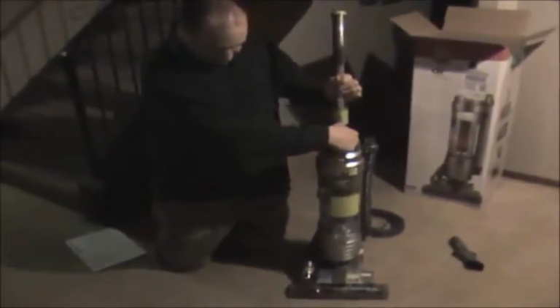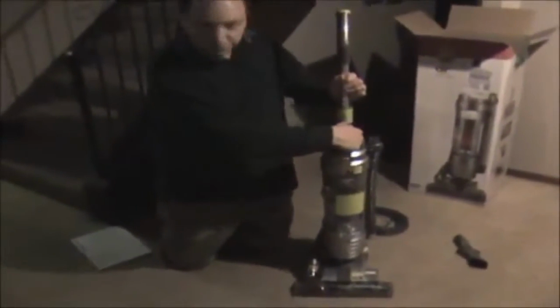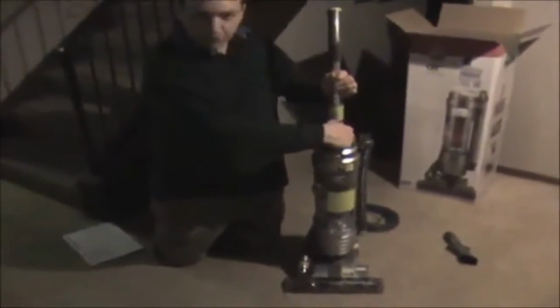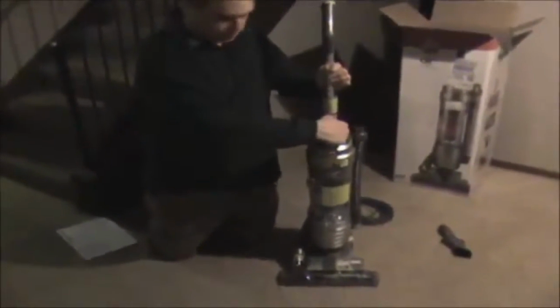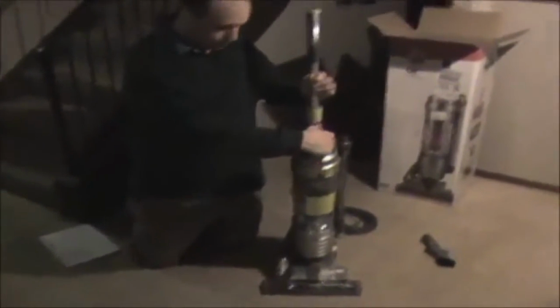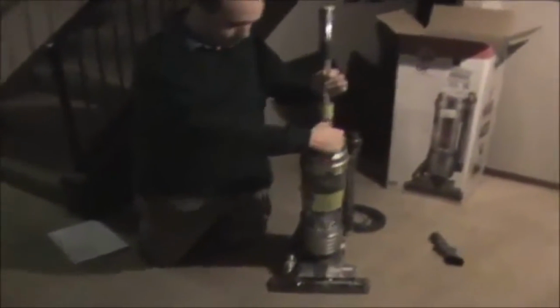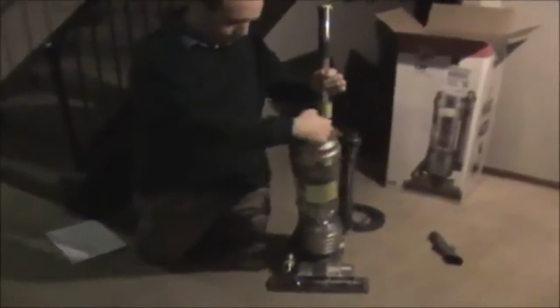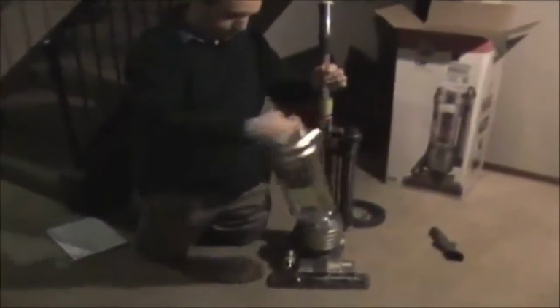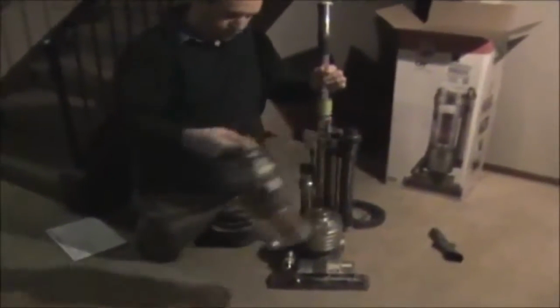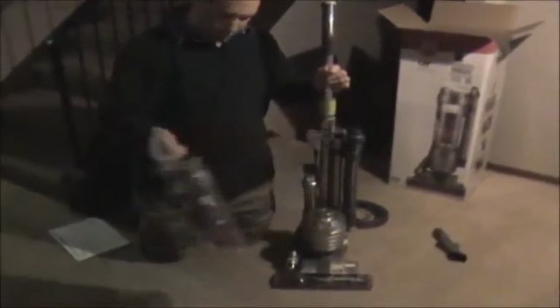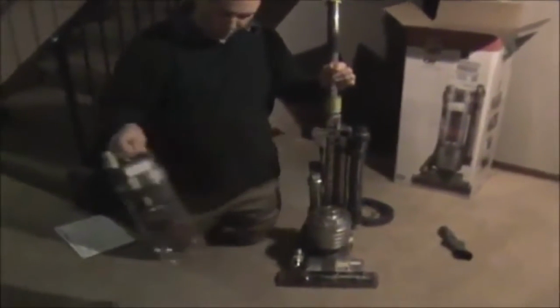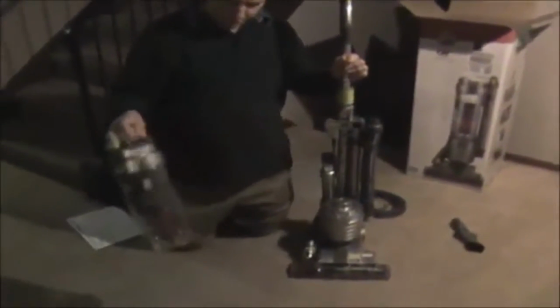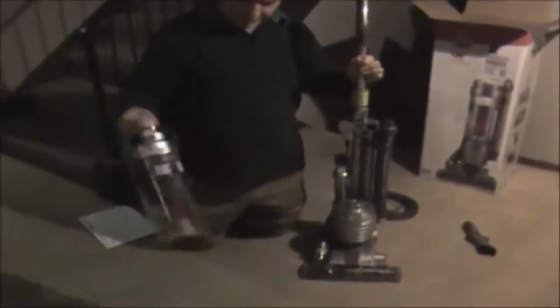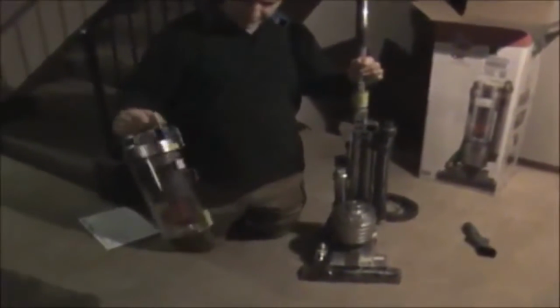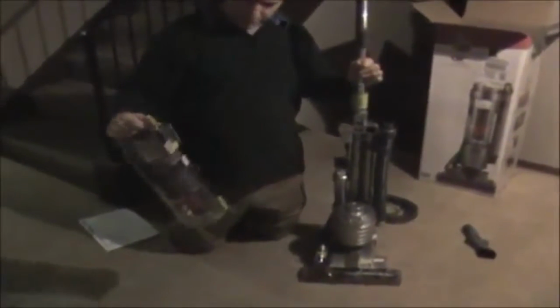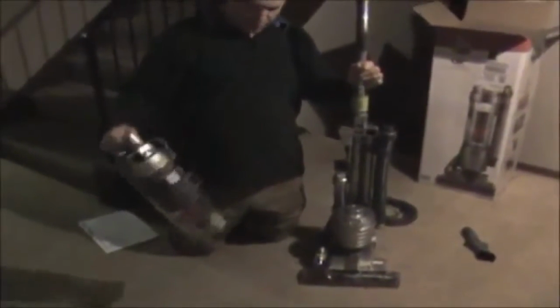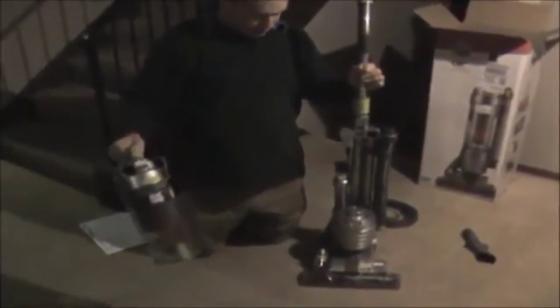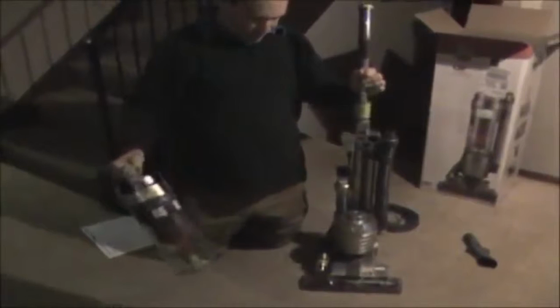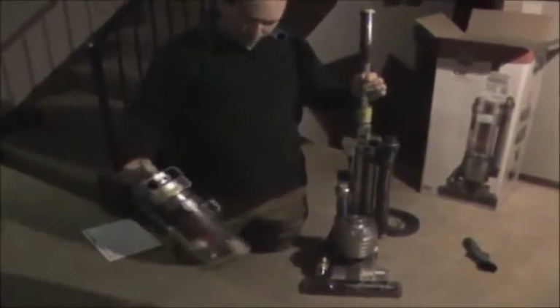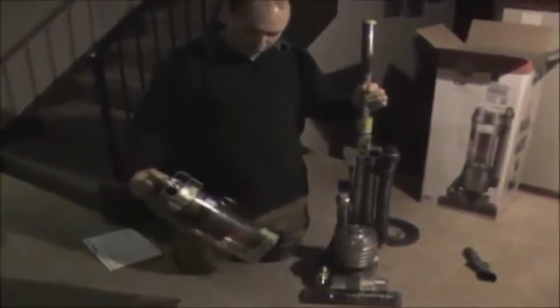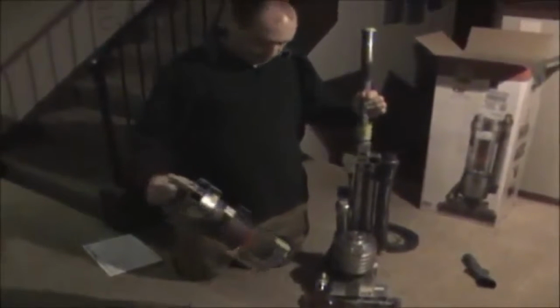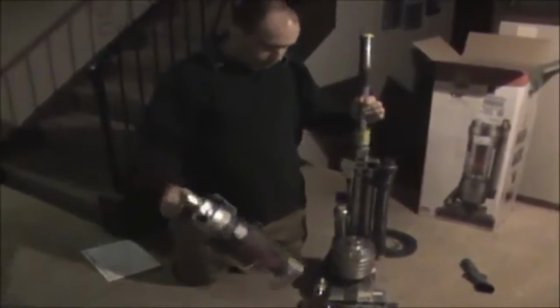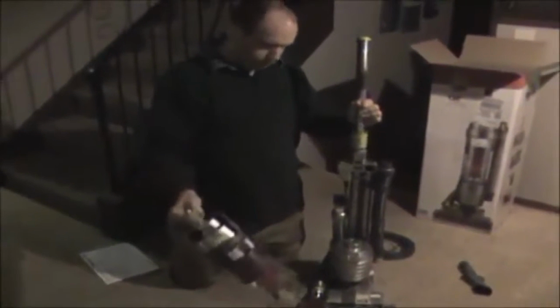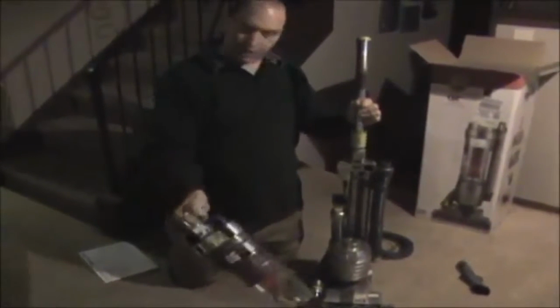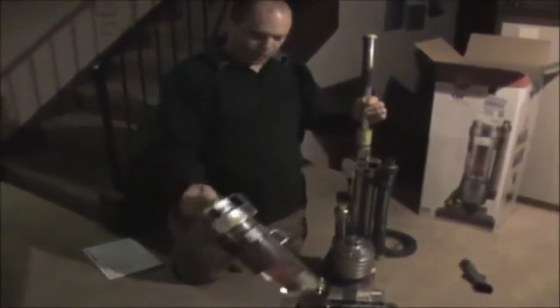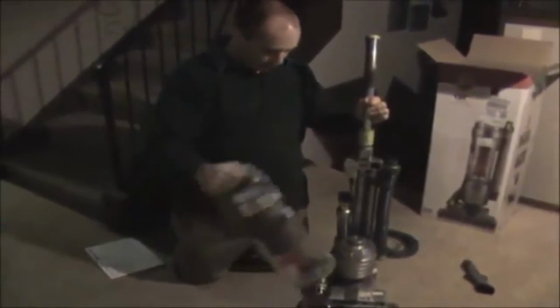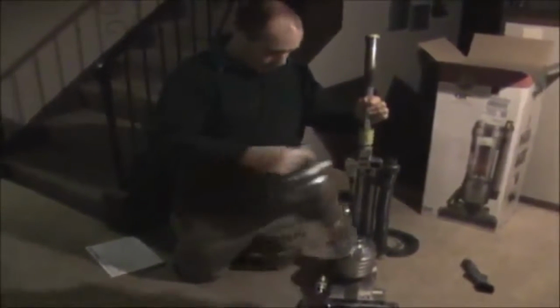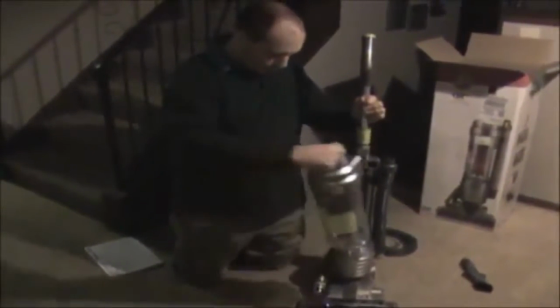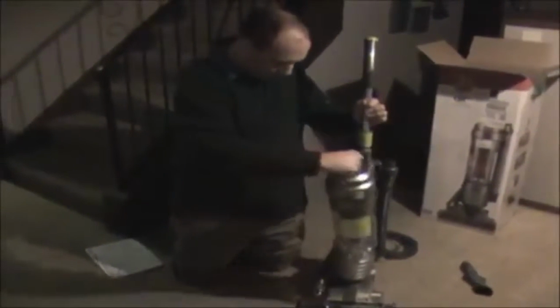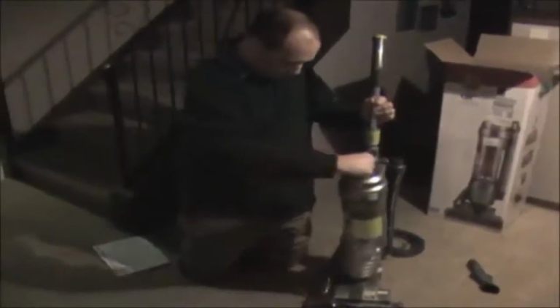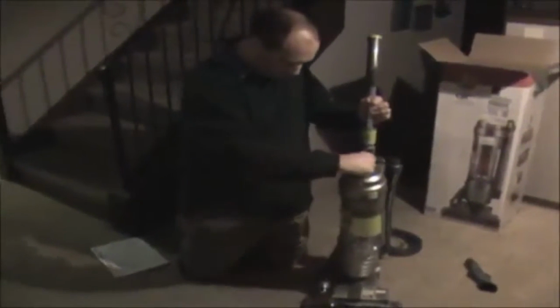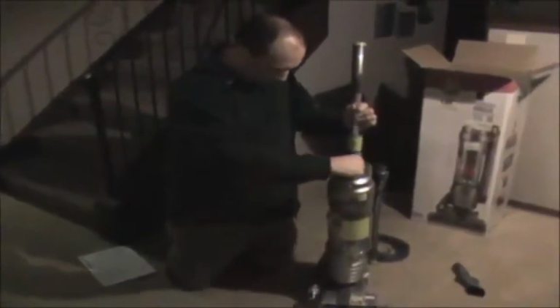So this is your dirt cup attachment, which mine came with already attached.